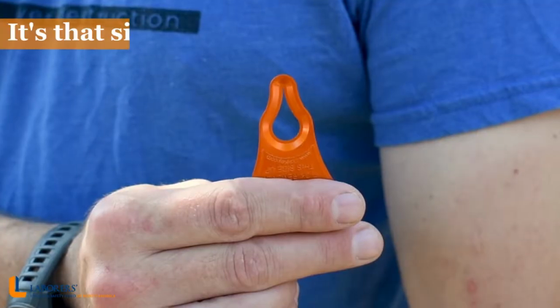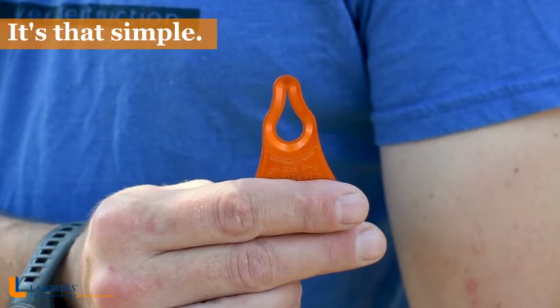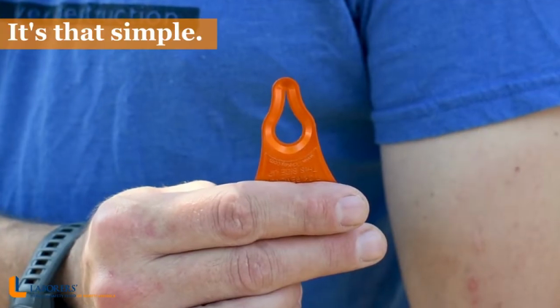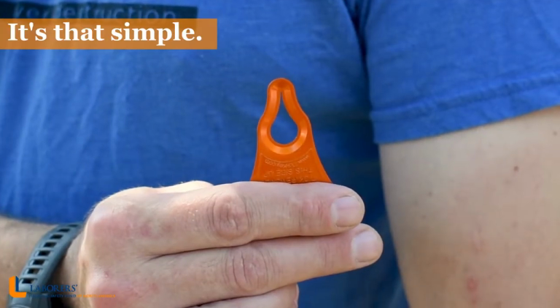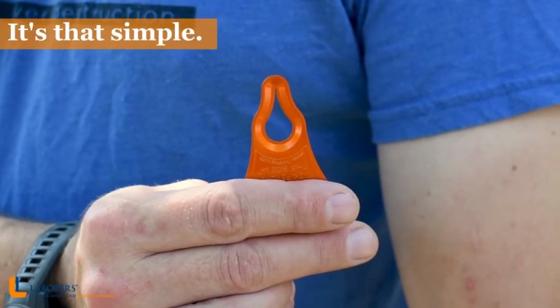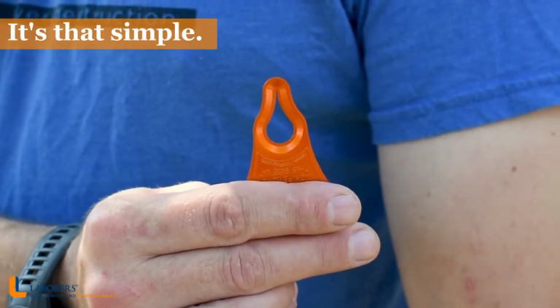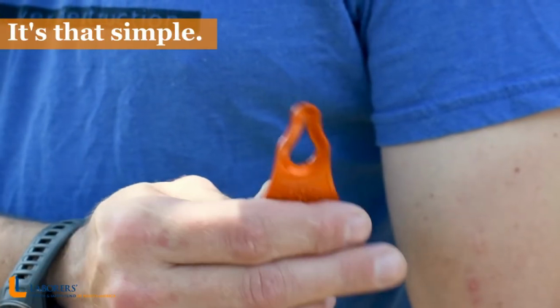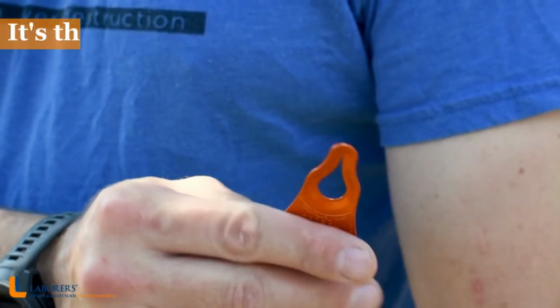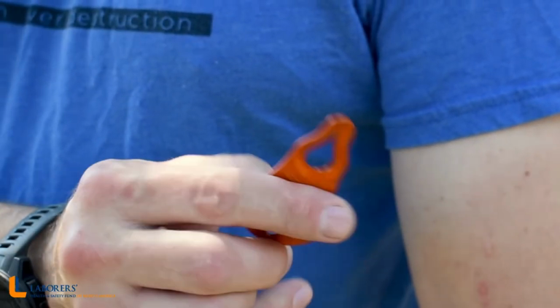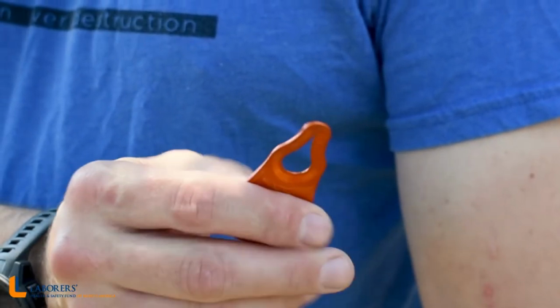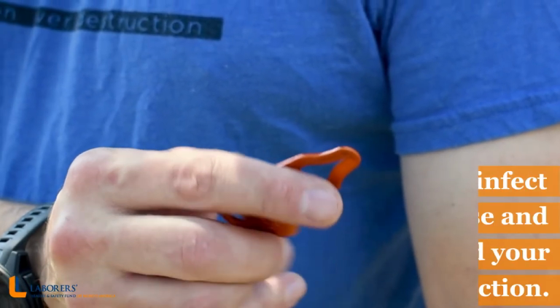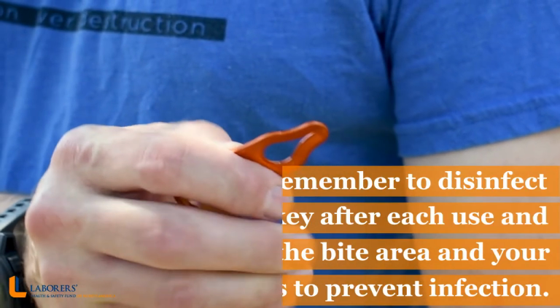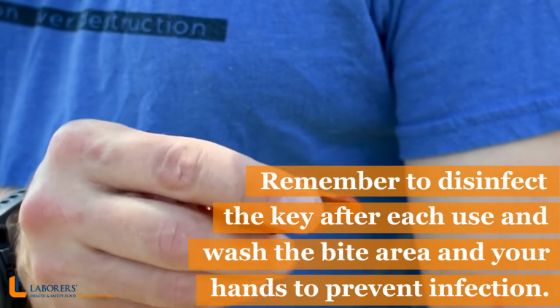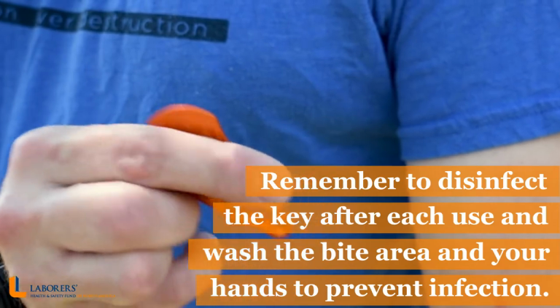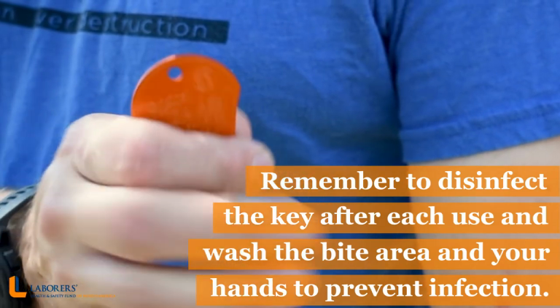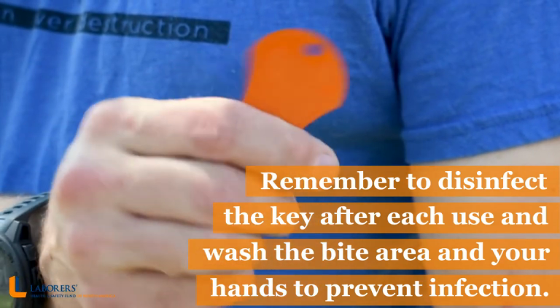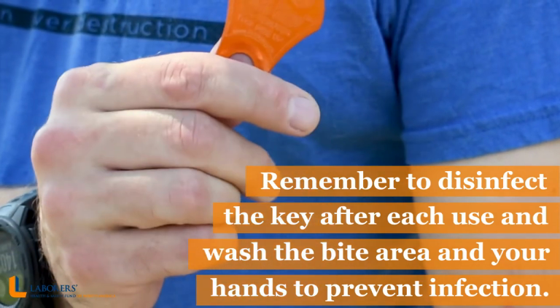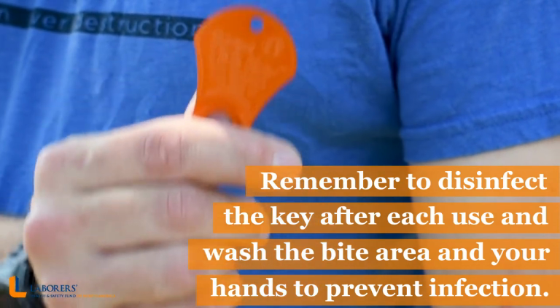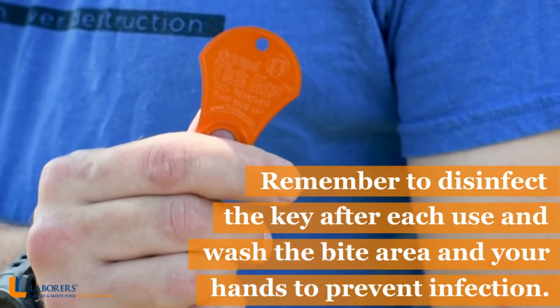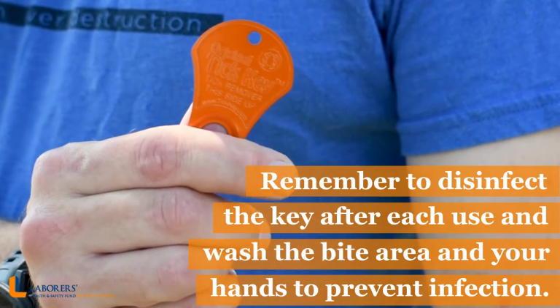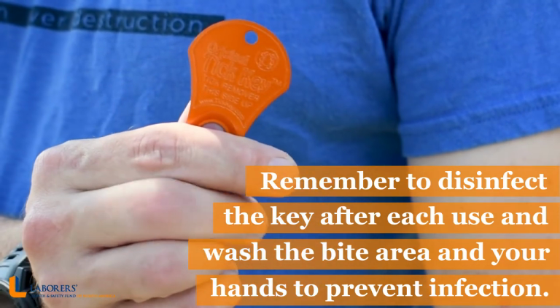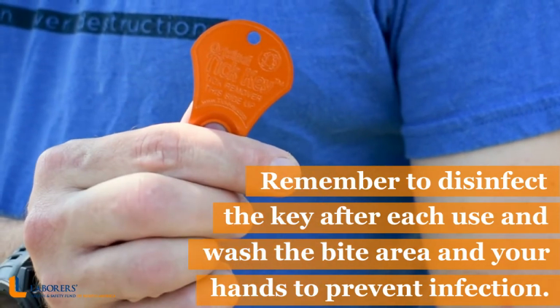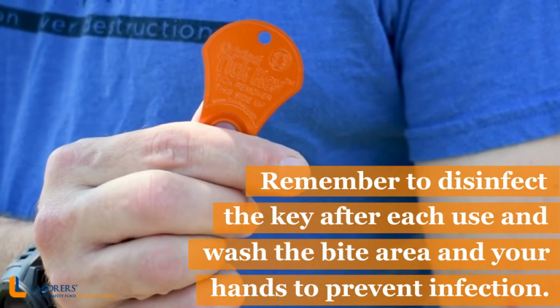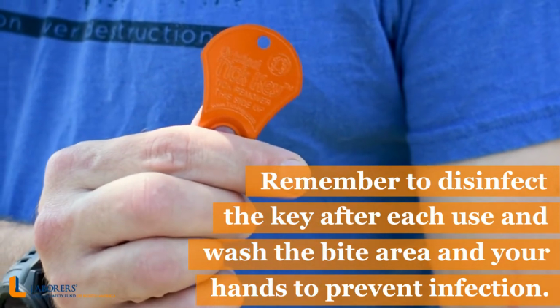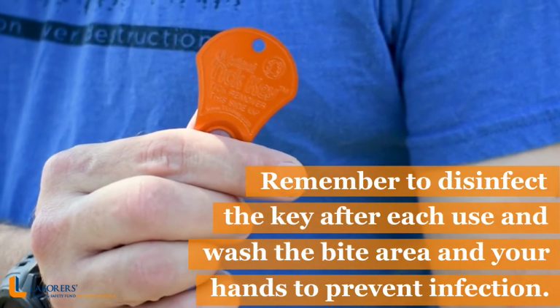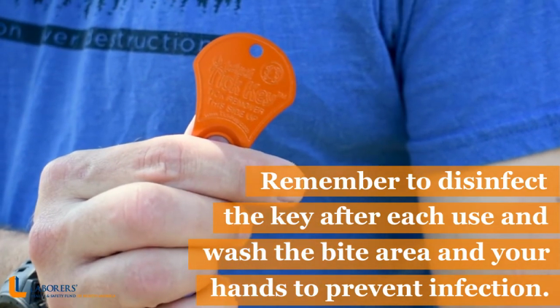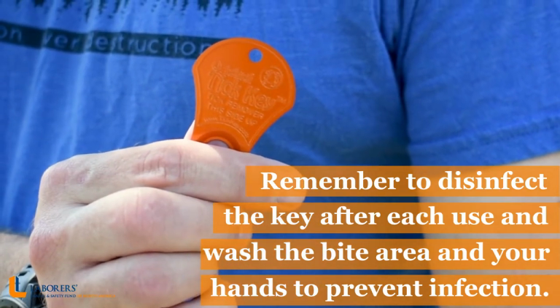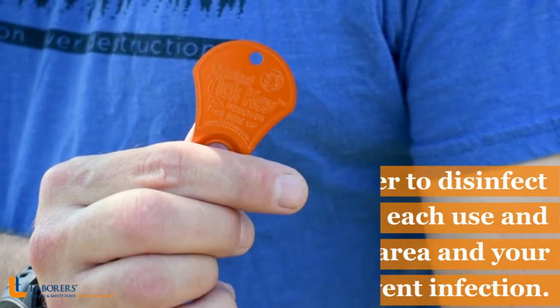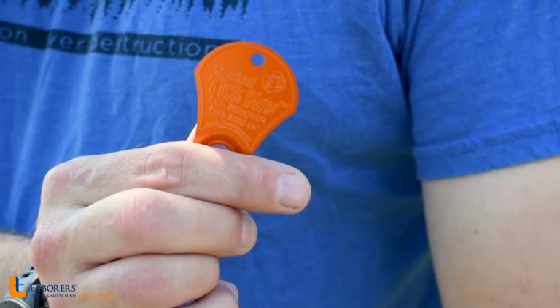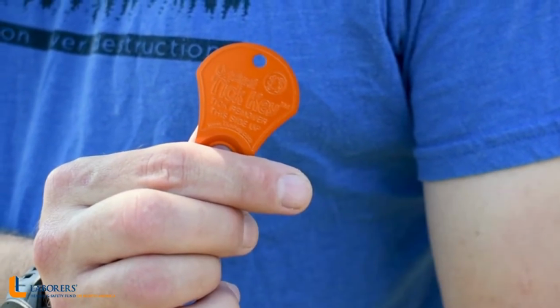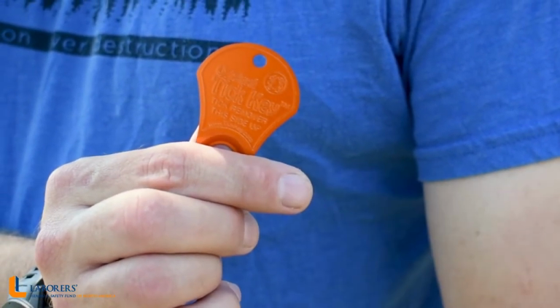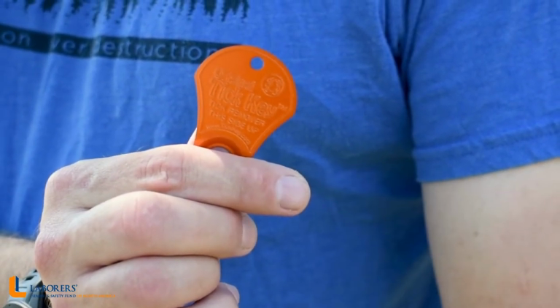It's that simple. Remember to disinfect the key after each use and thoroughly wash the bite area and your hands to prevent infection.